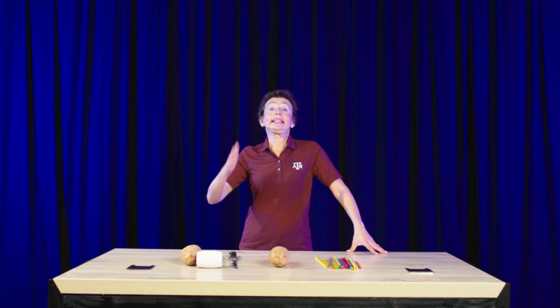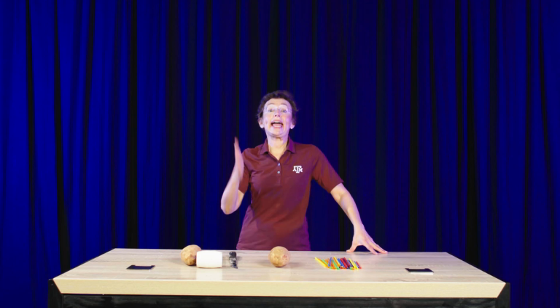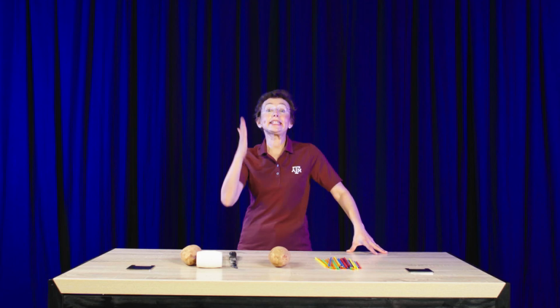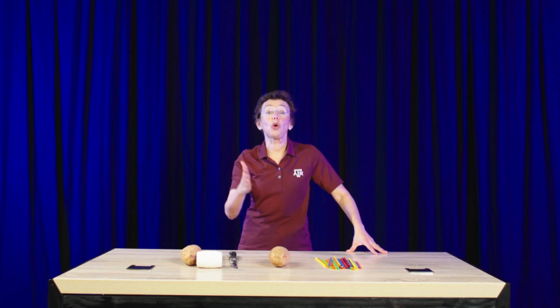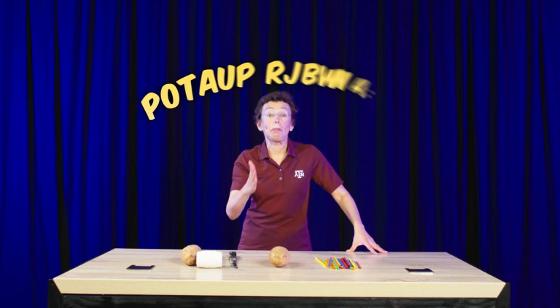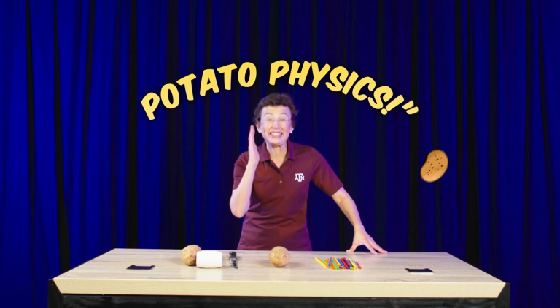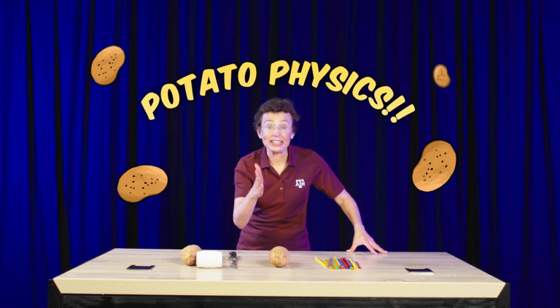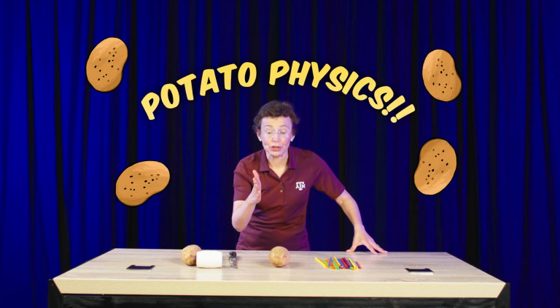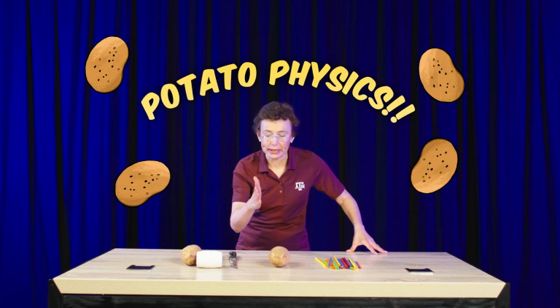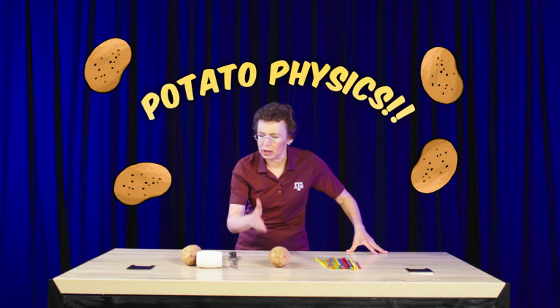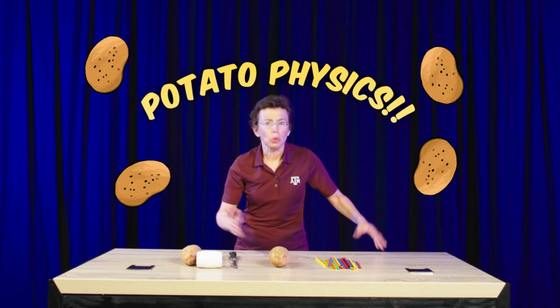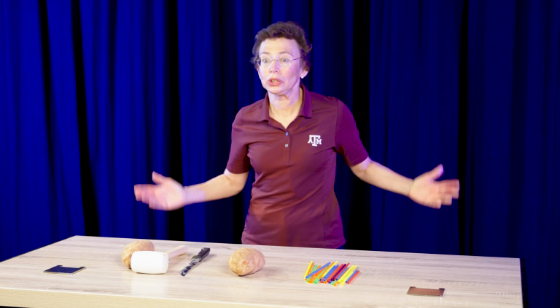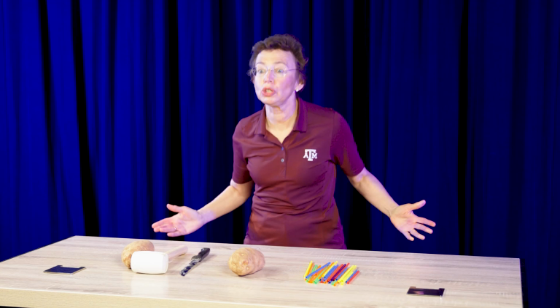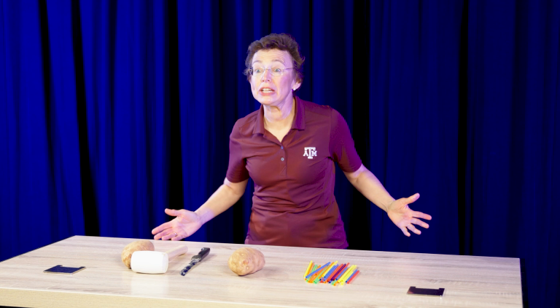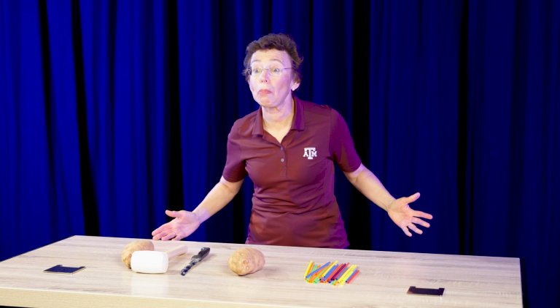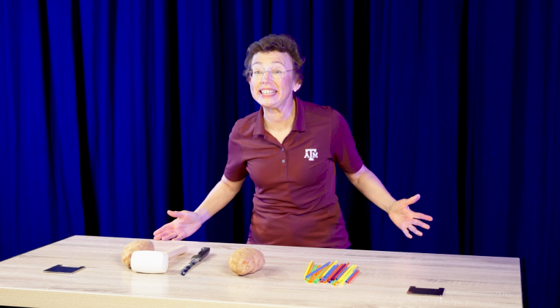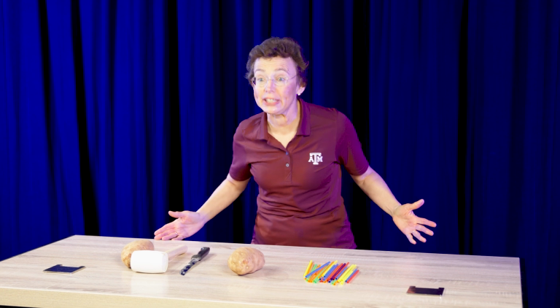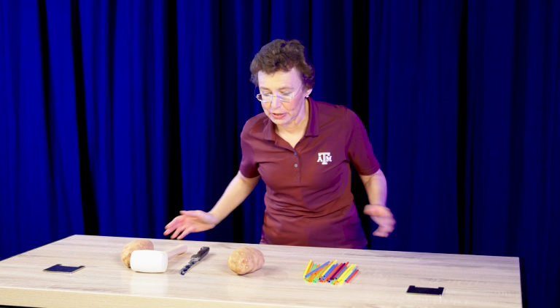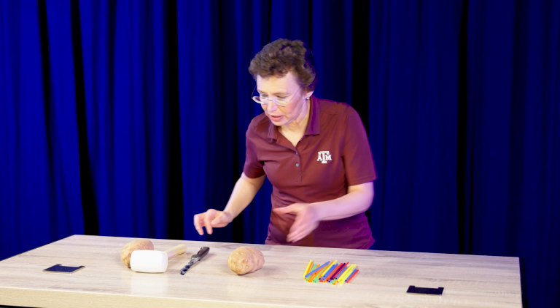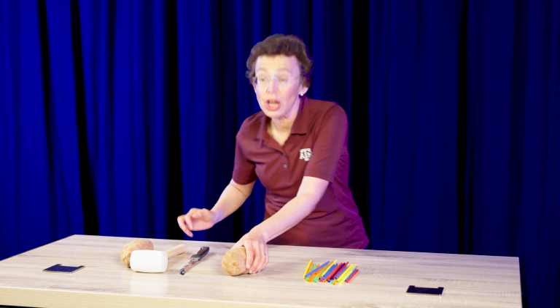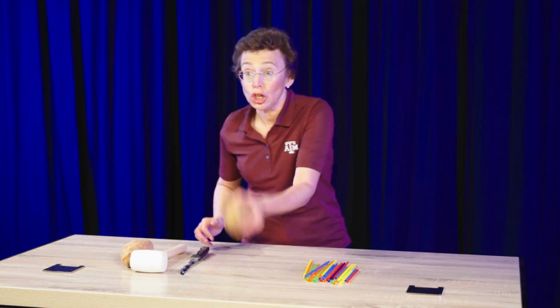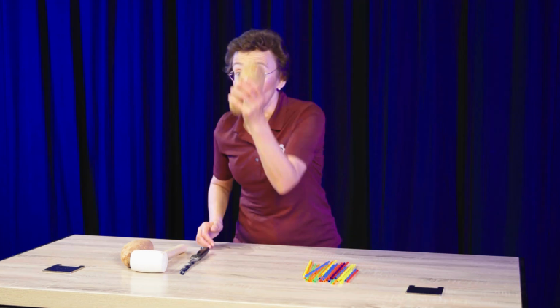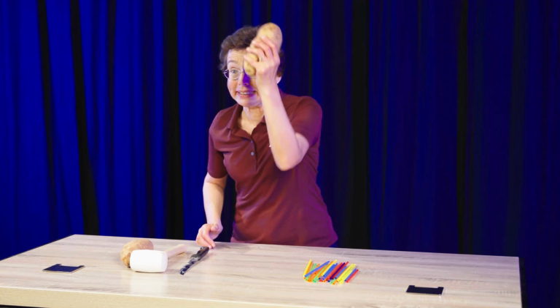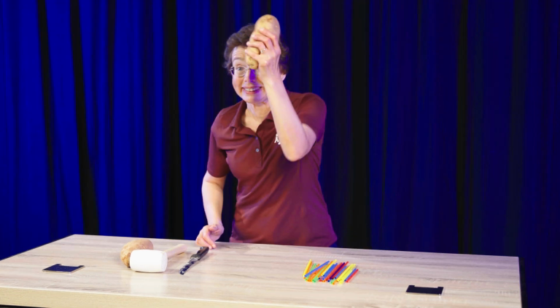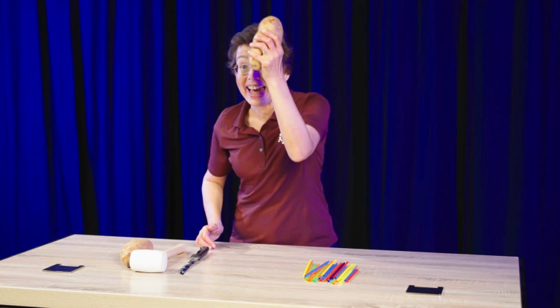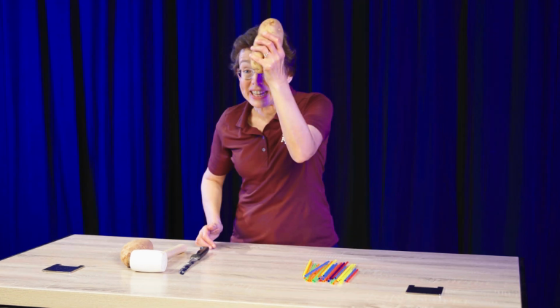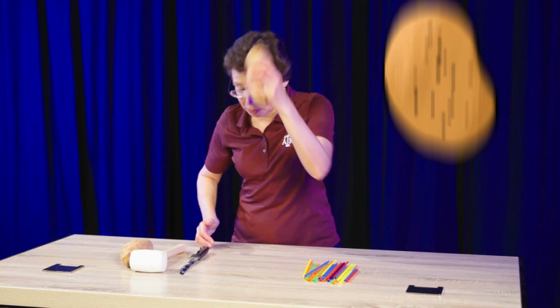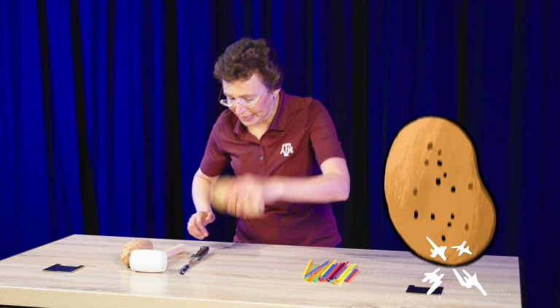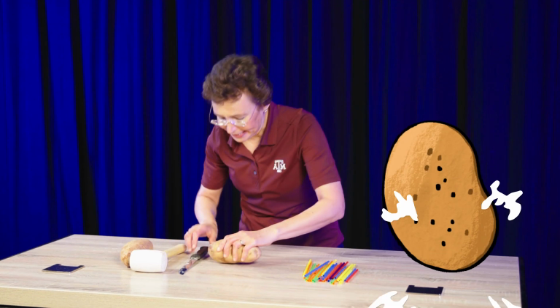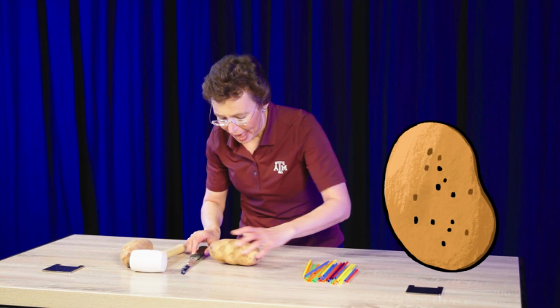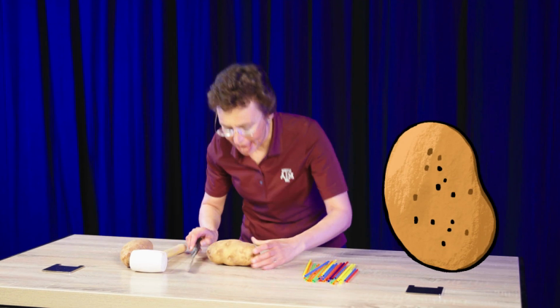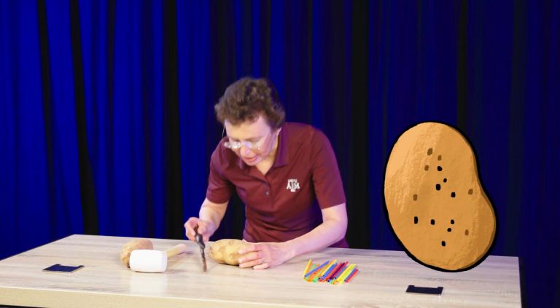Let's do potato physics. What do you need for potato physics? You need a large potato — heavy.